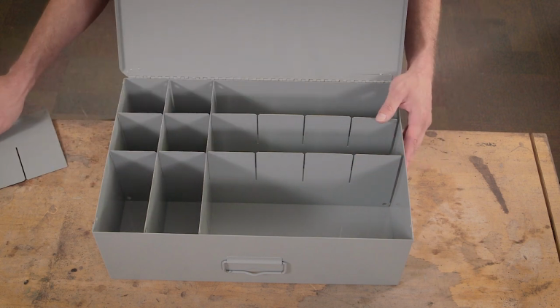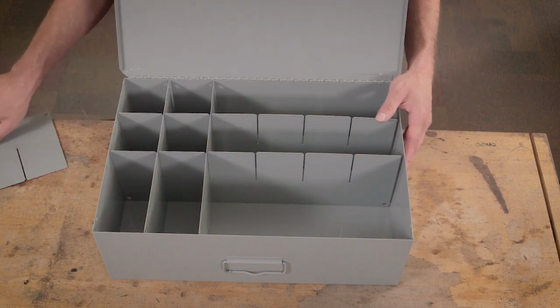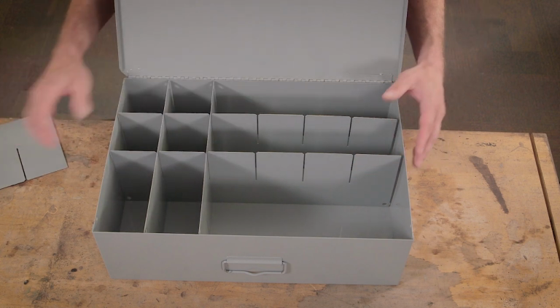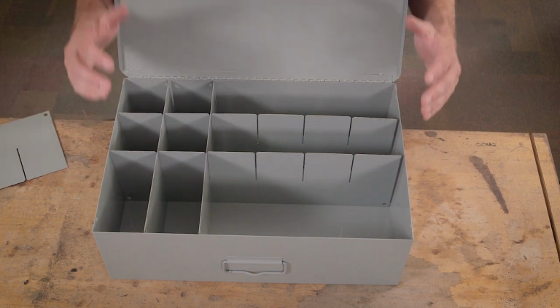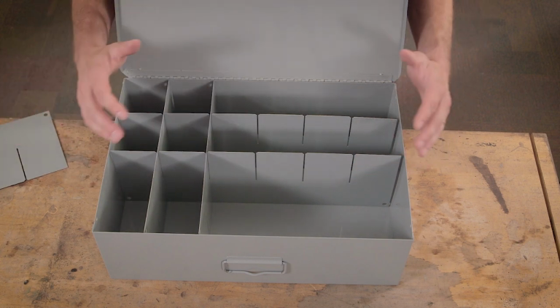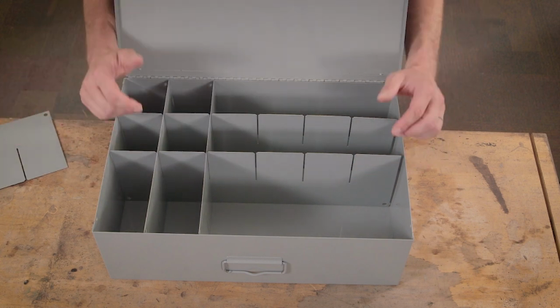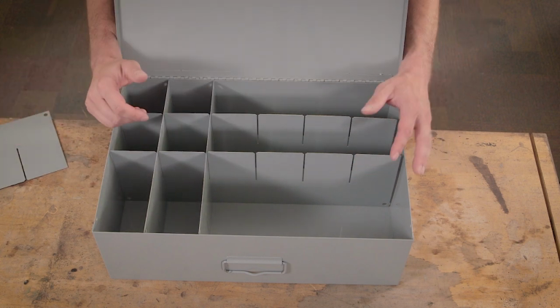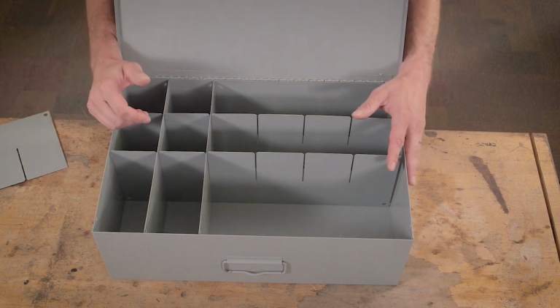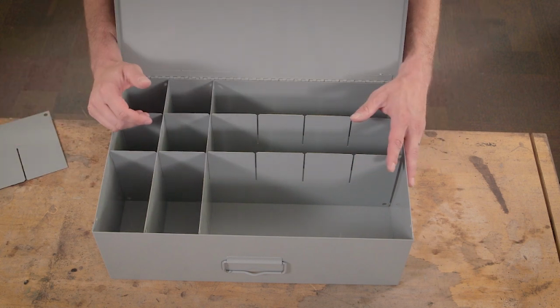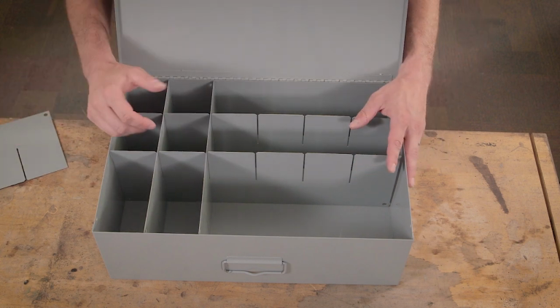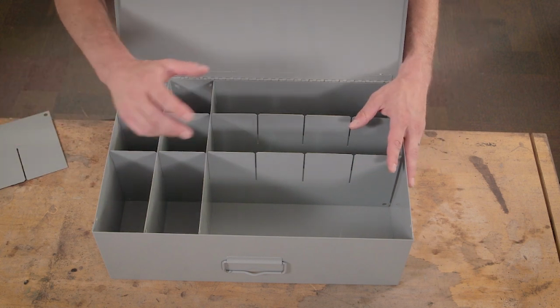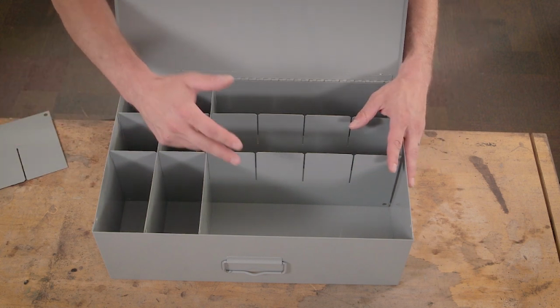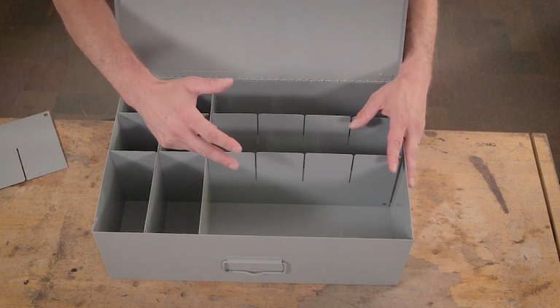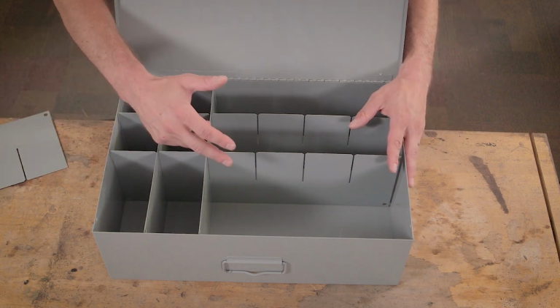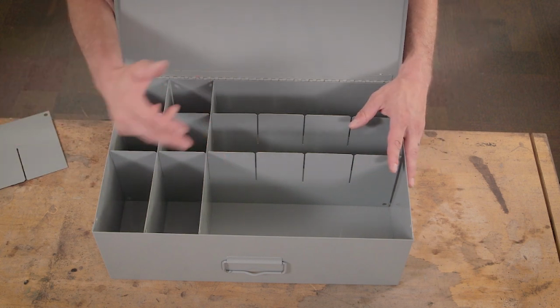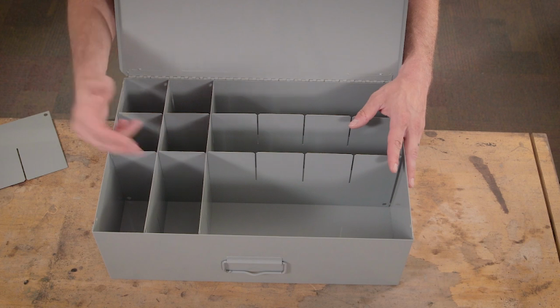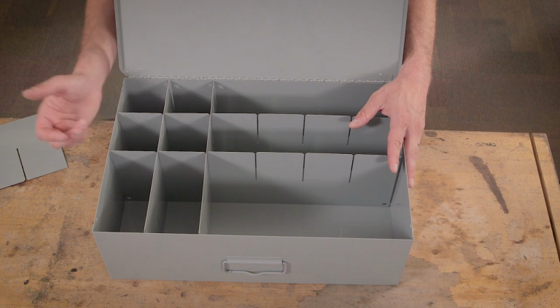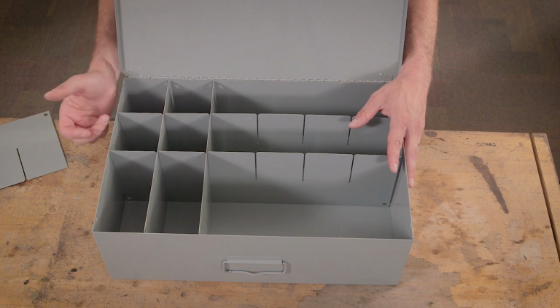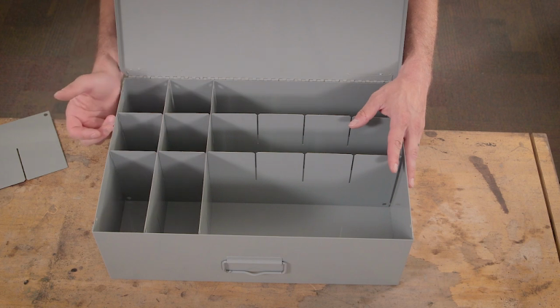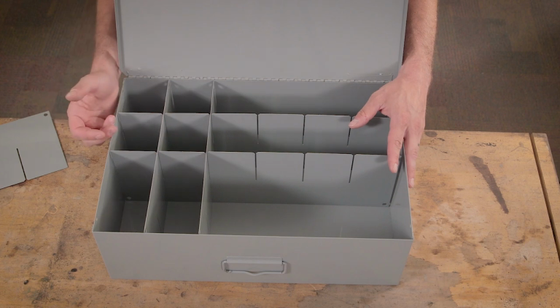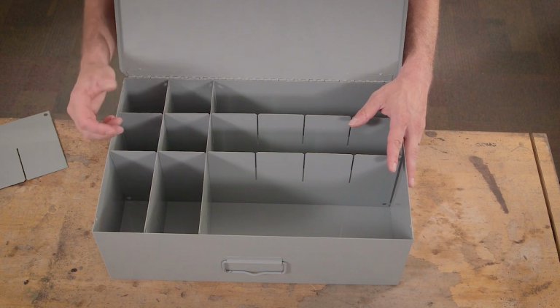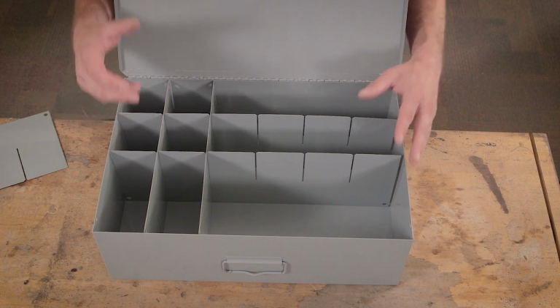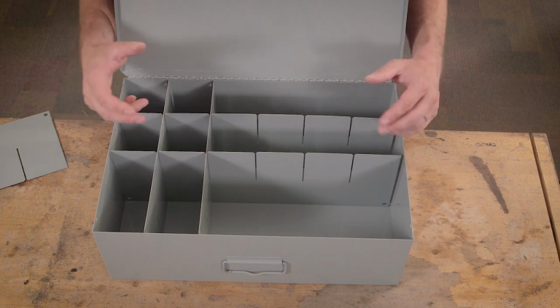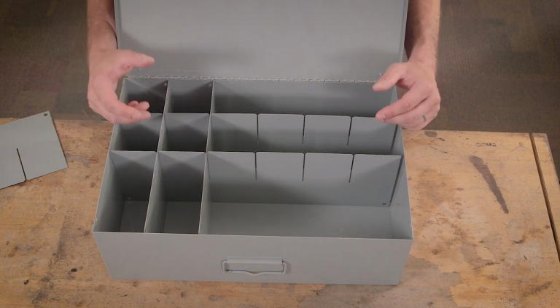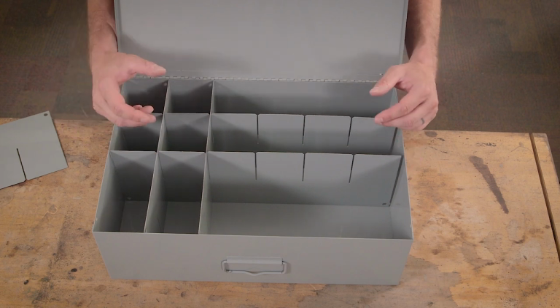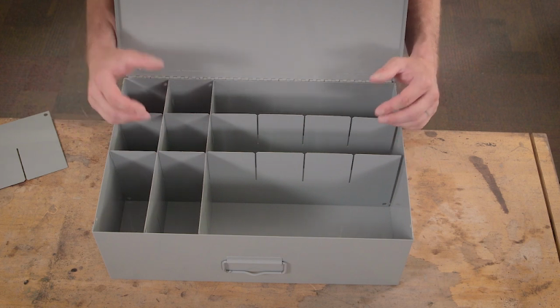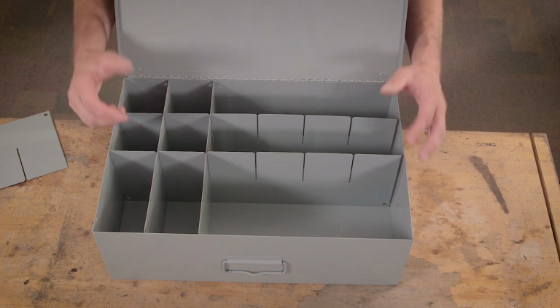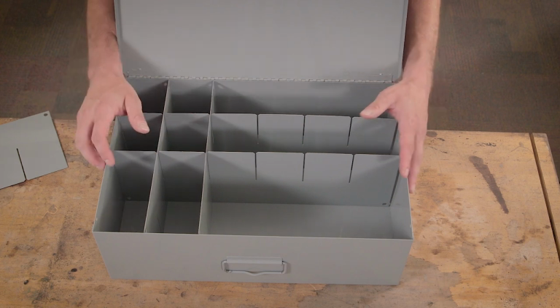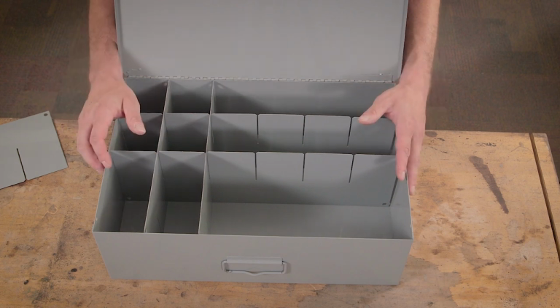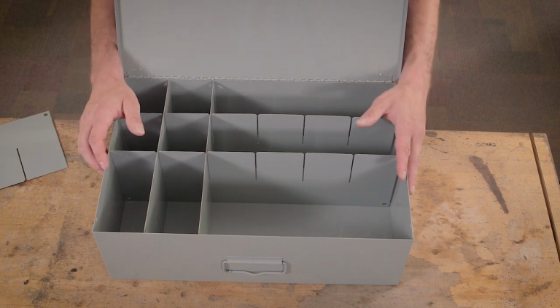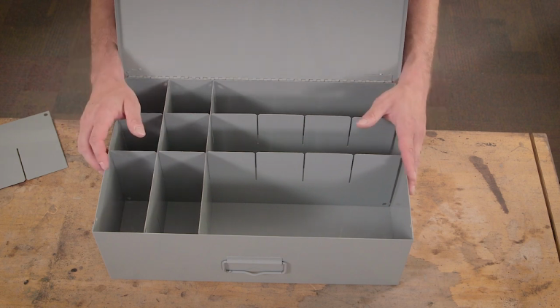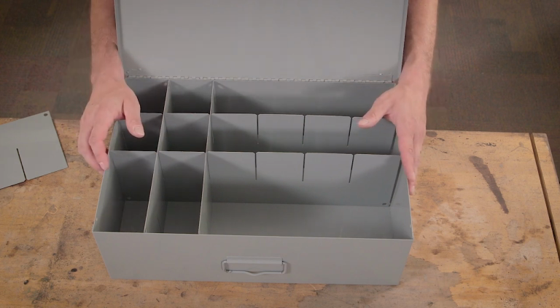This is an excellent option when you start looking at storing power tools, hydraulic fittings, and large components that wouldn't fit in a standard drawer.